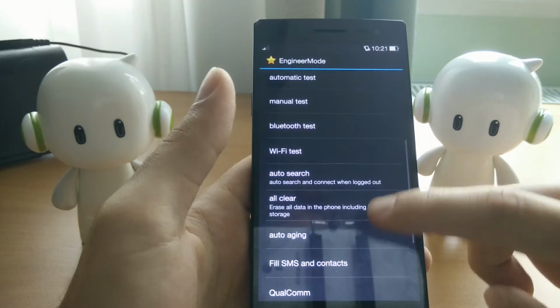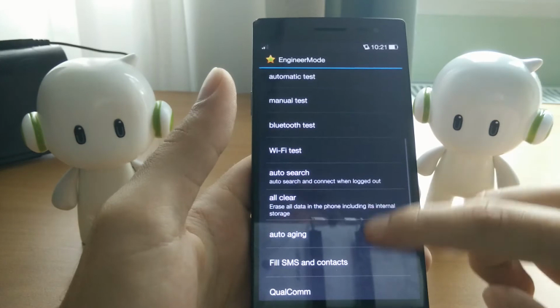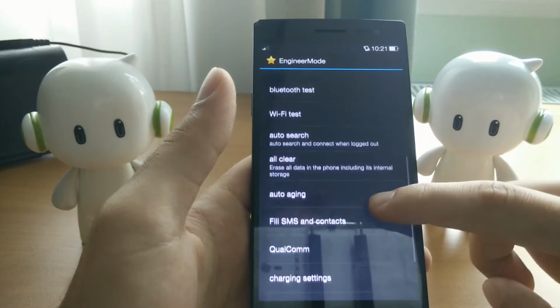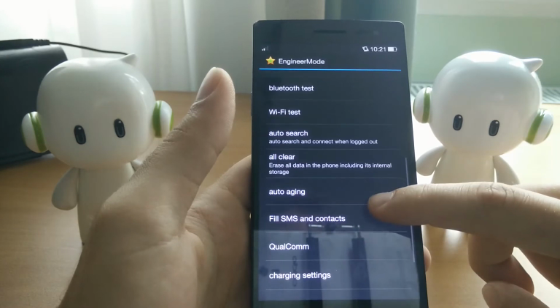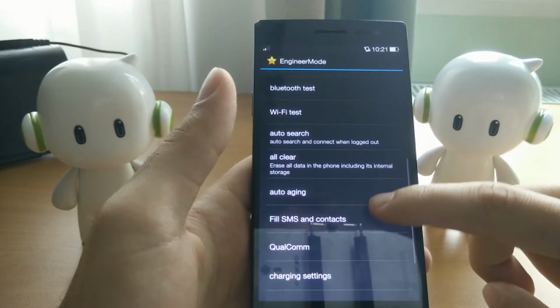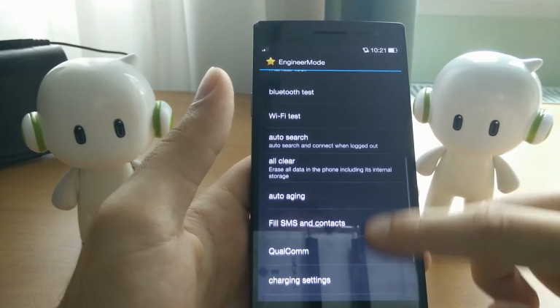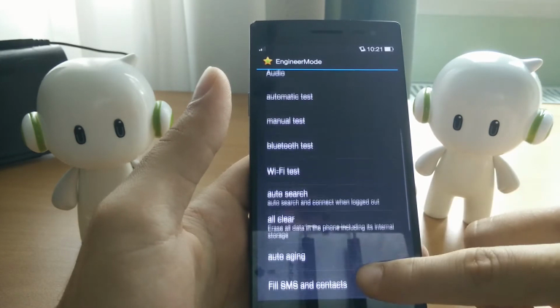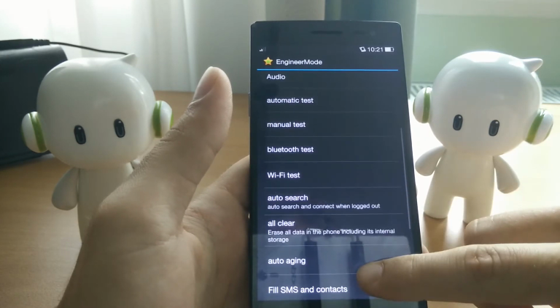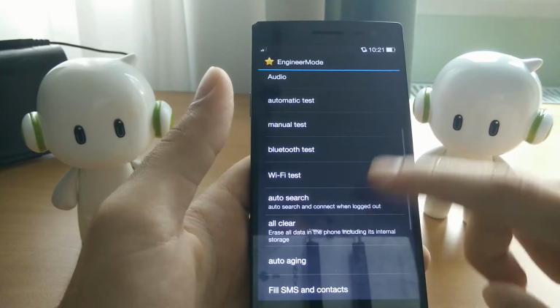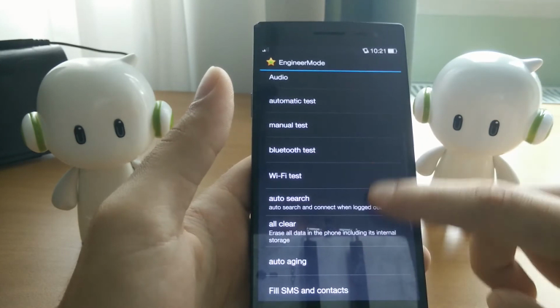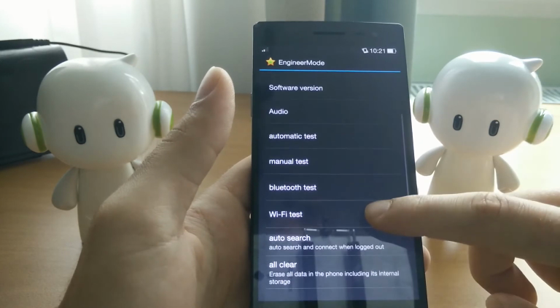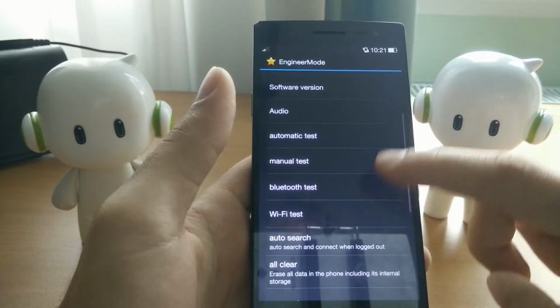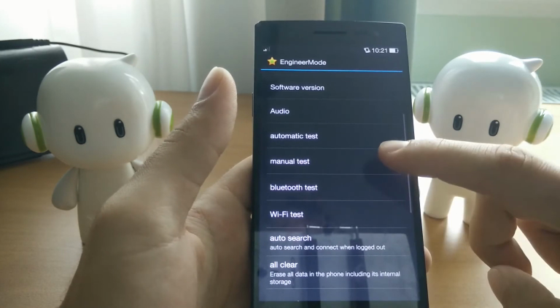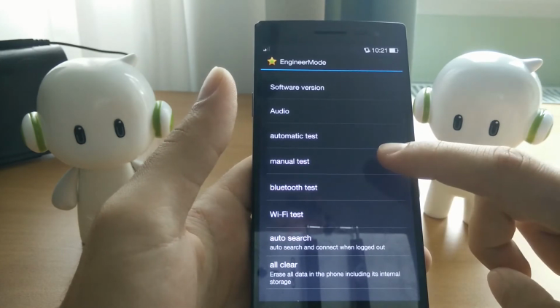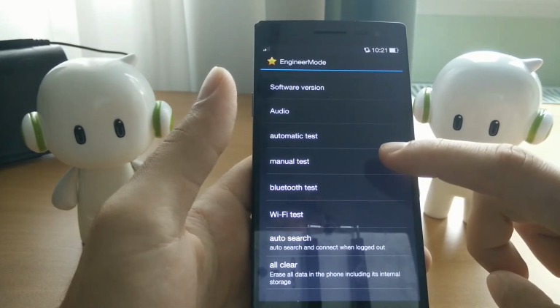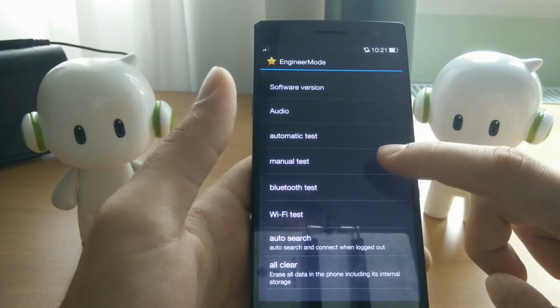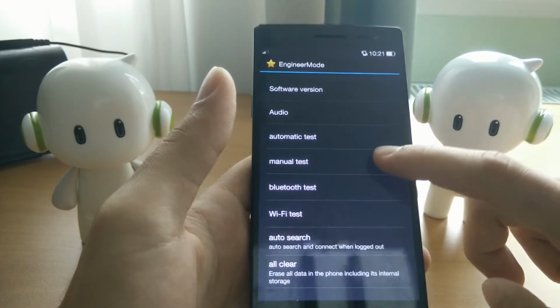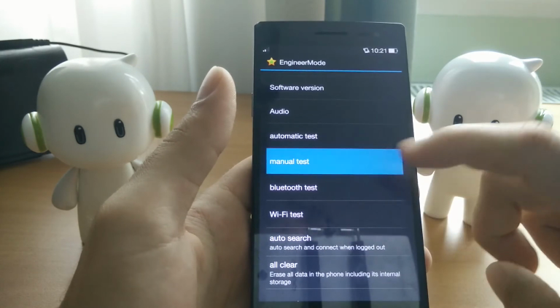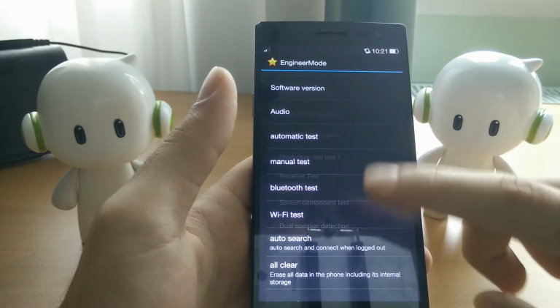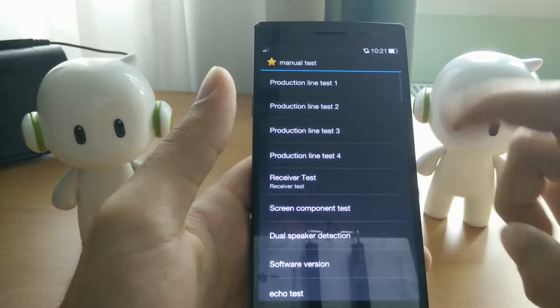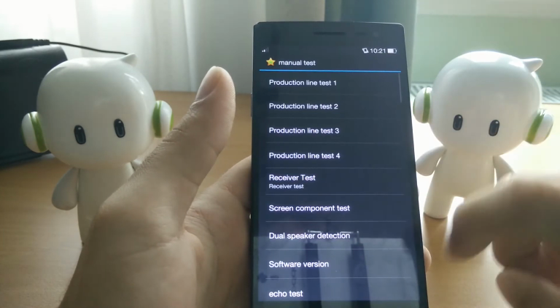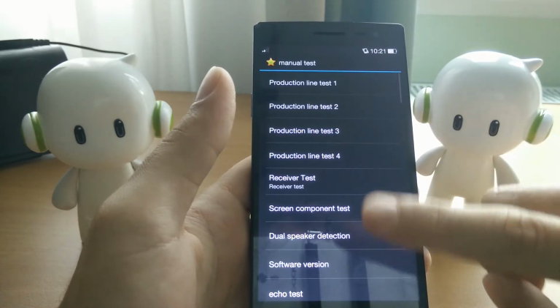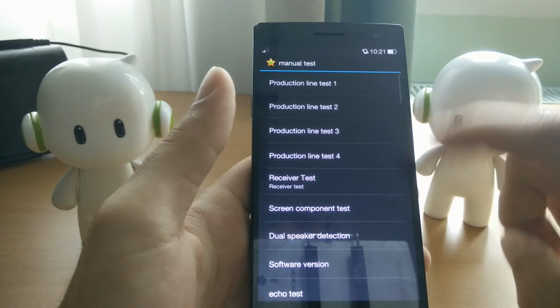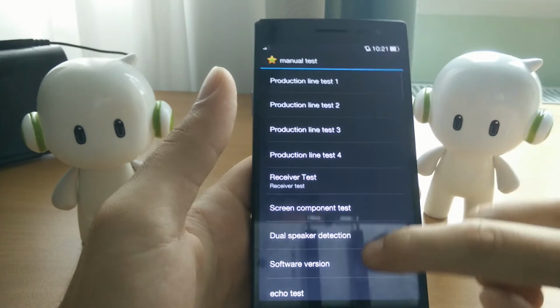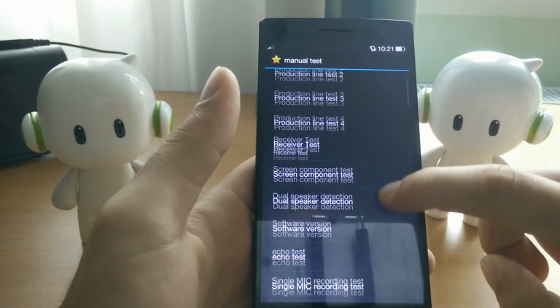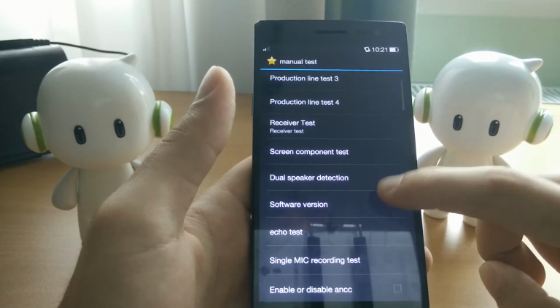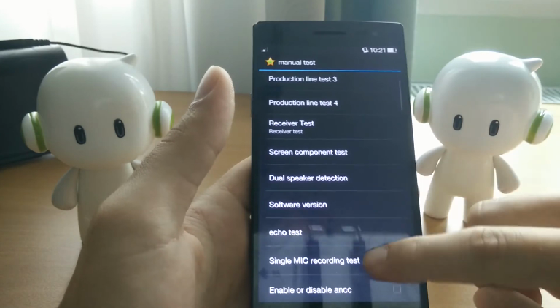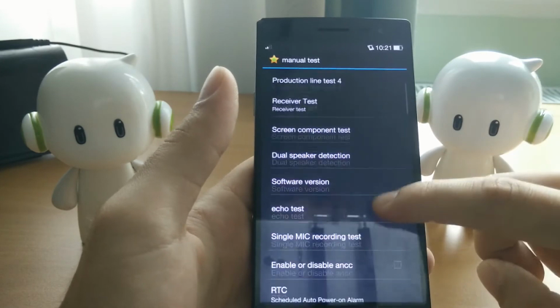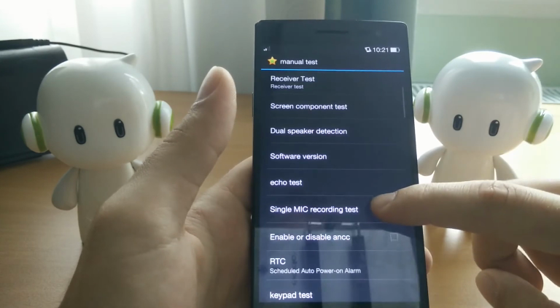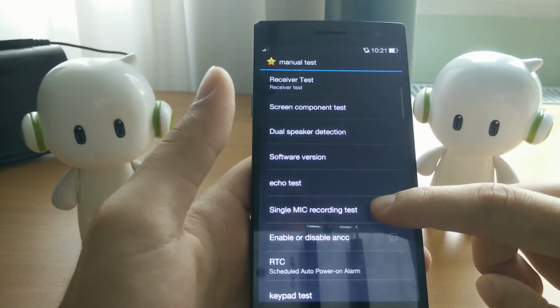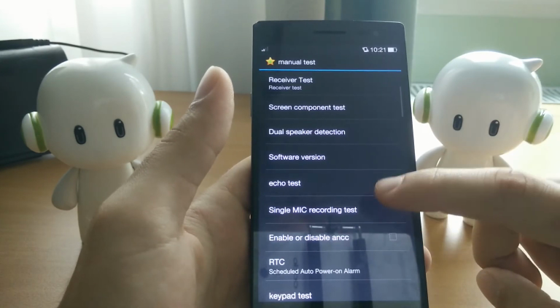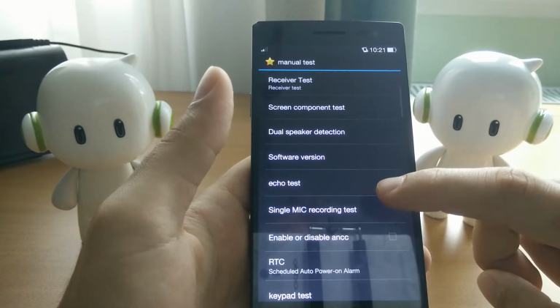Once you're in engineering mode, you'll look for manual tests. By the way, you can set a whole ton of things in engineering mode.